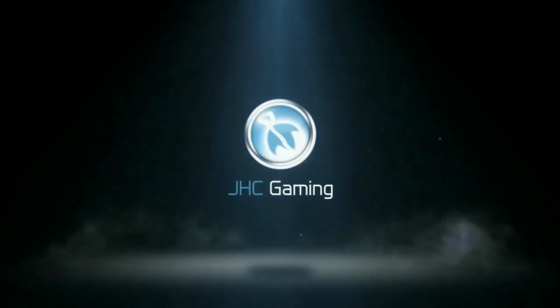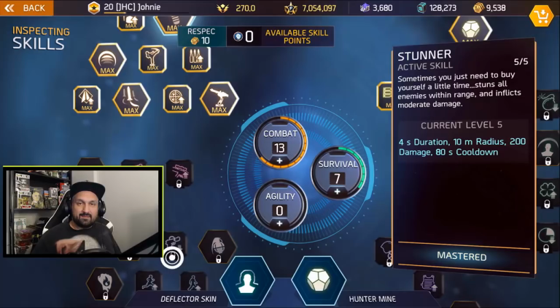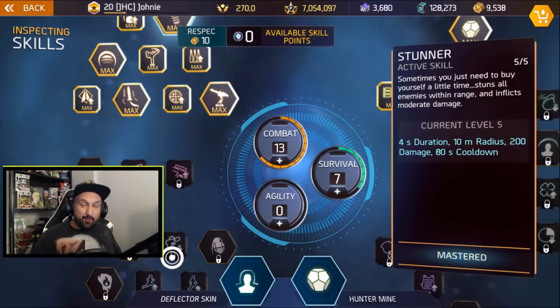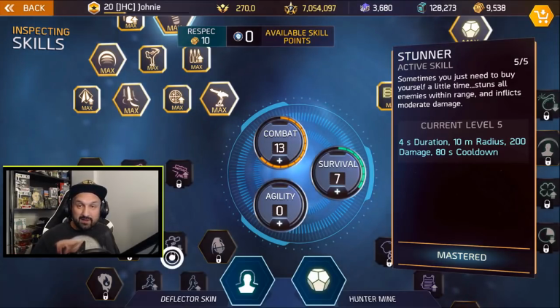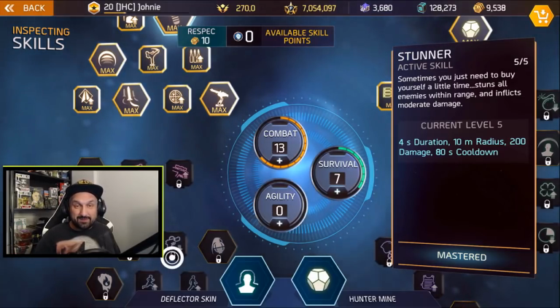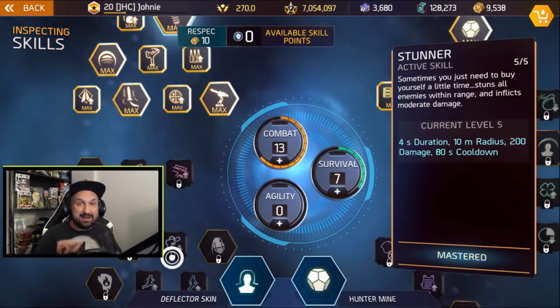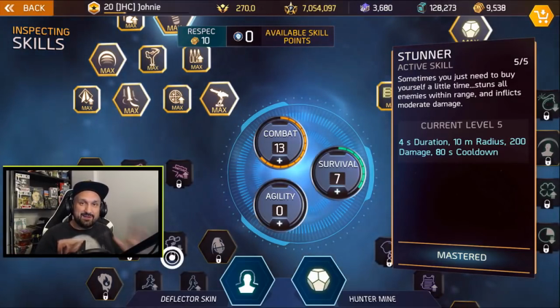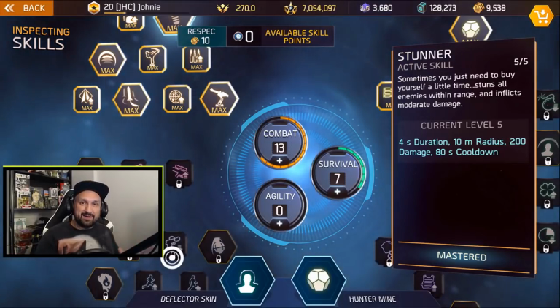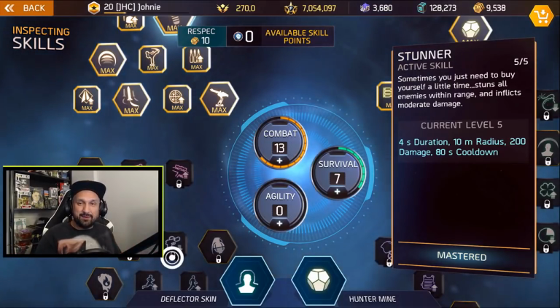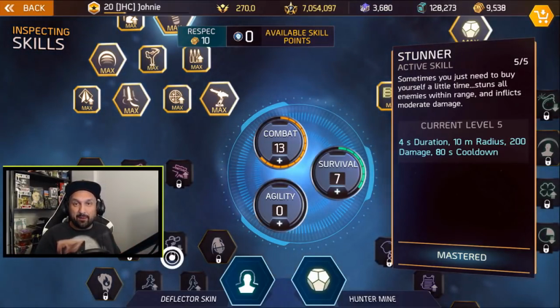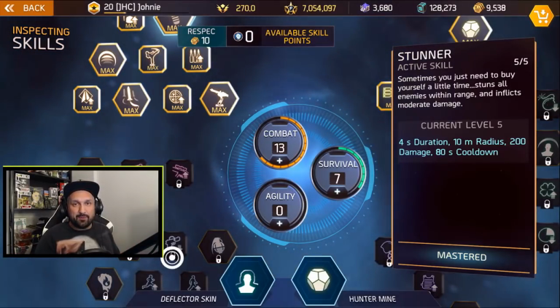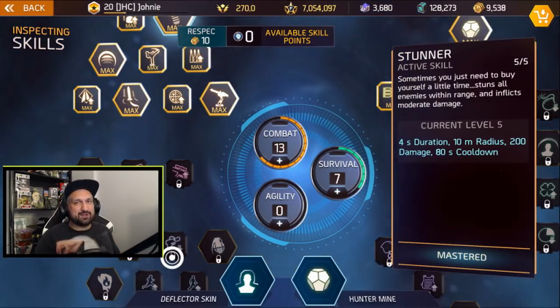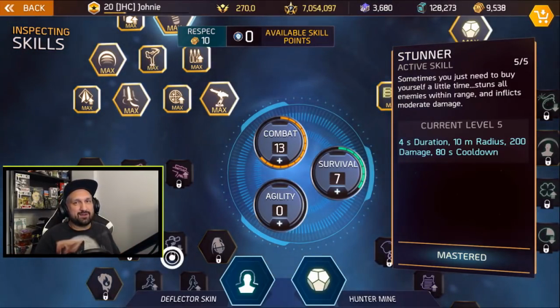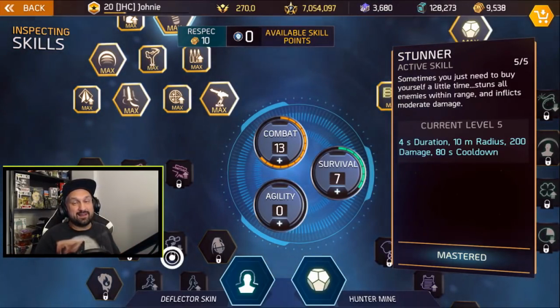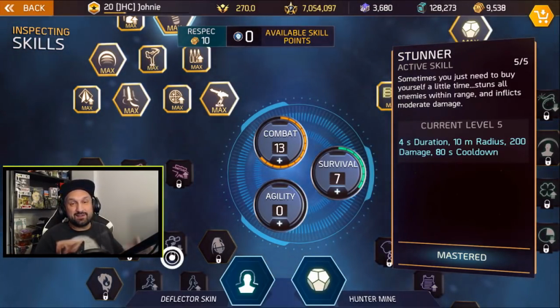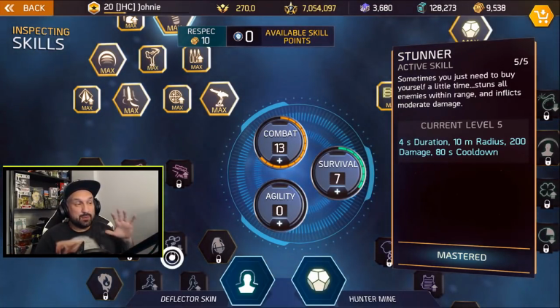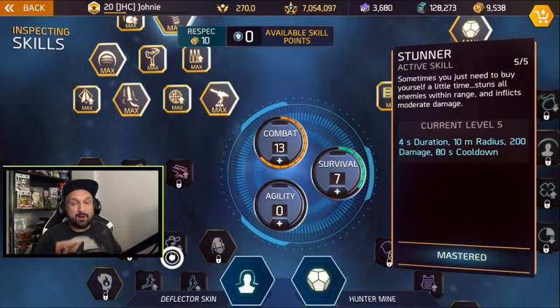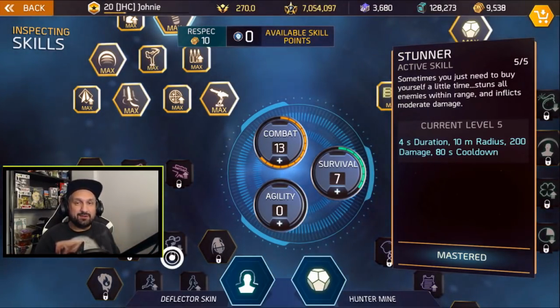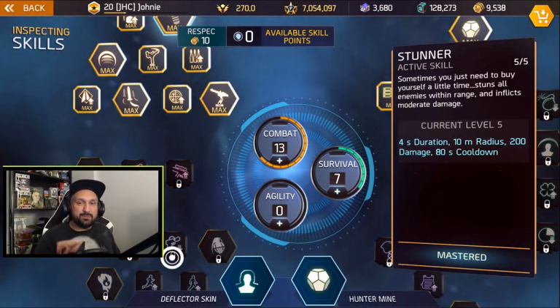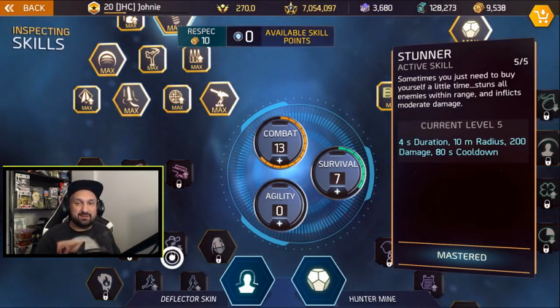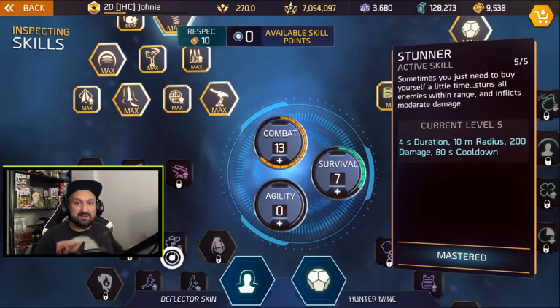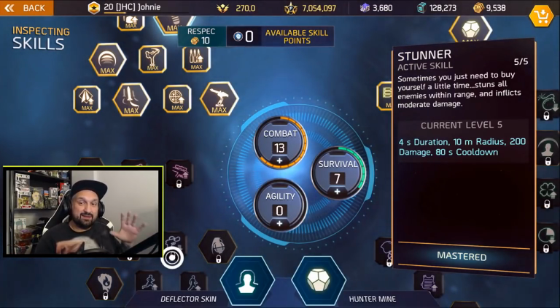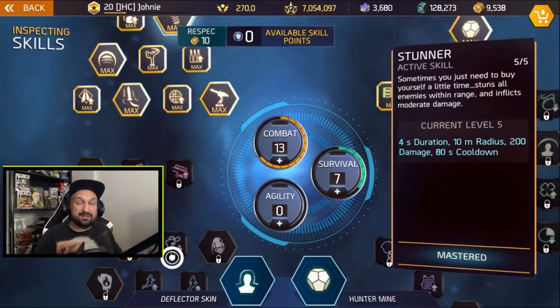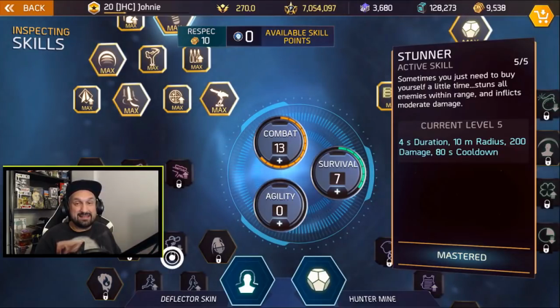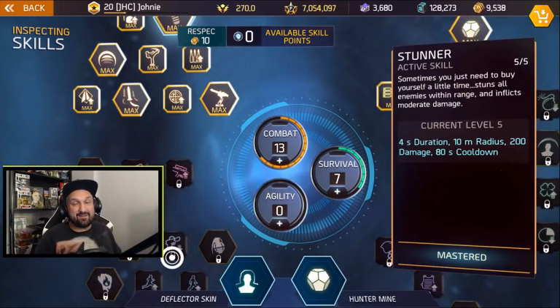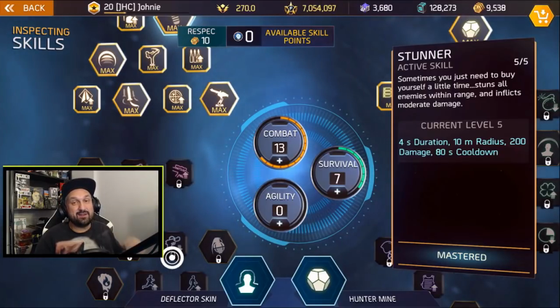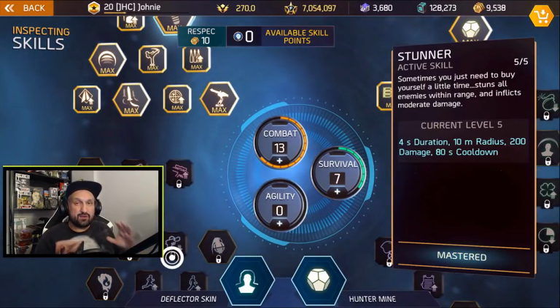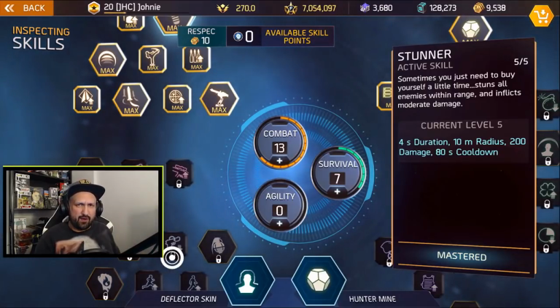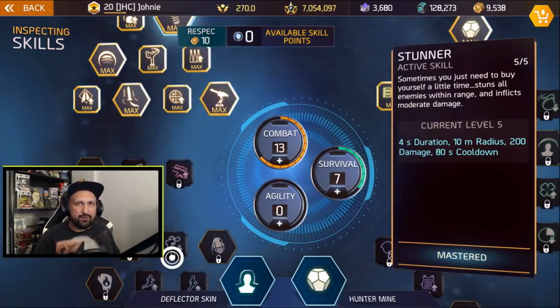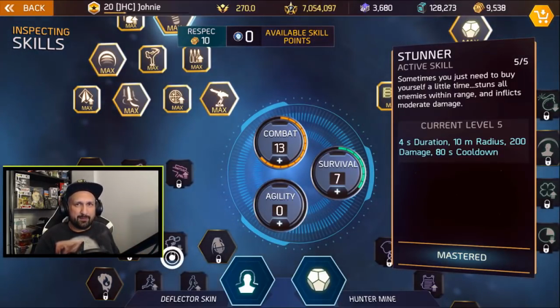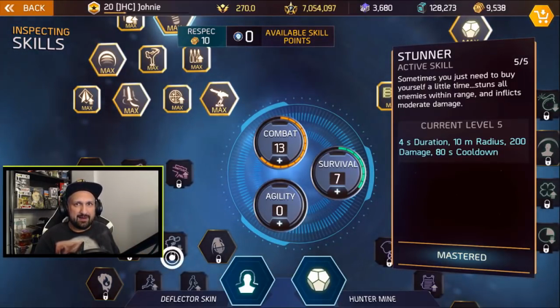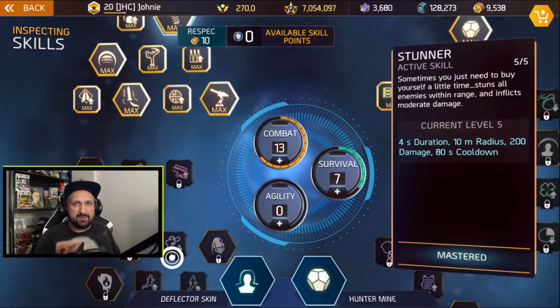Hey what's up guys, Johnny here back with more Shadowgun Legends. We try a new build today, 13-7, the Hunter Mines build.